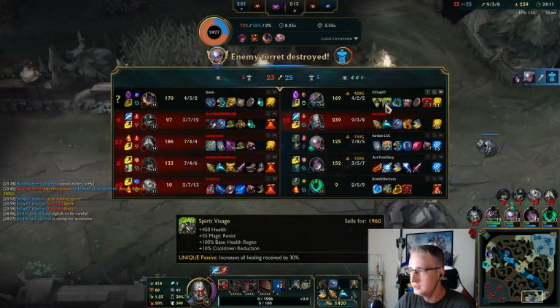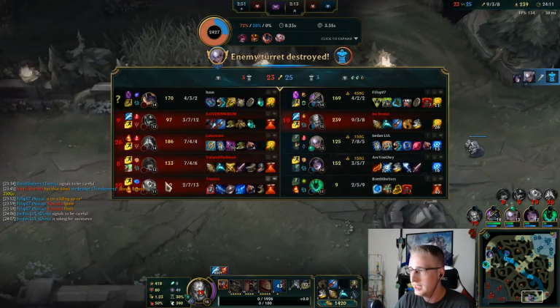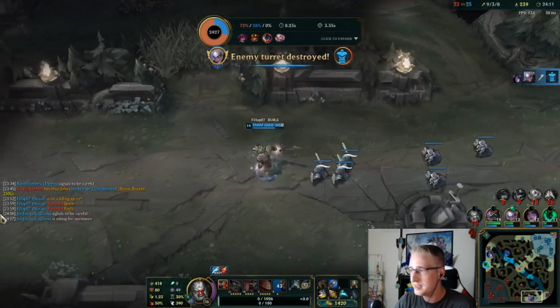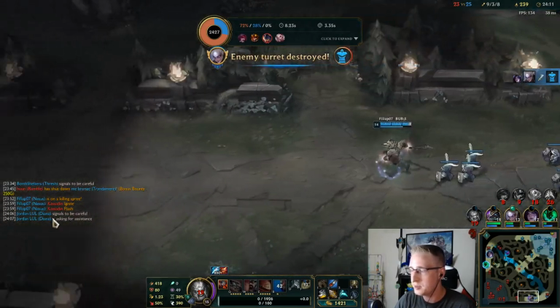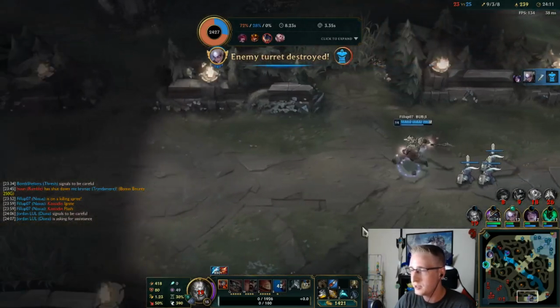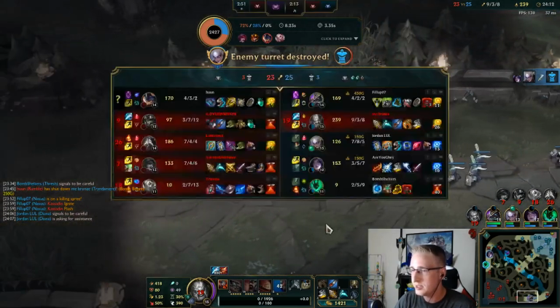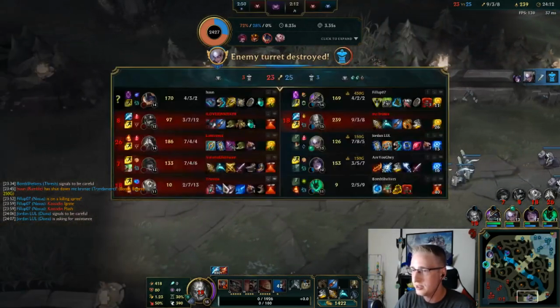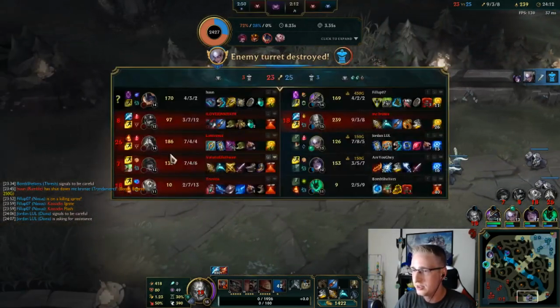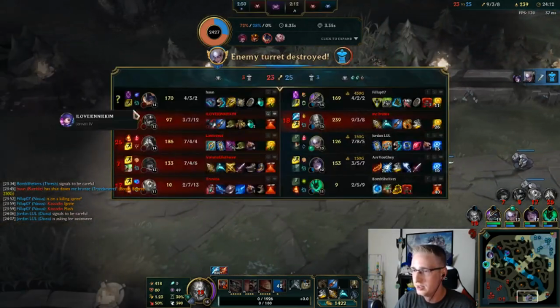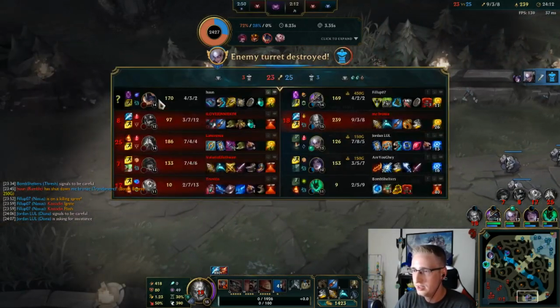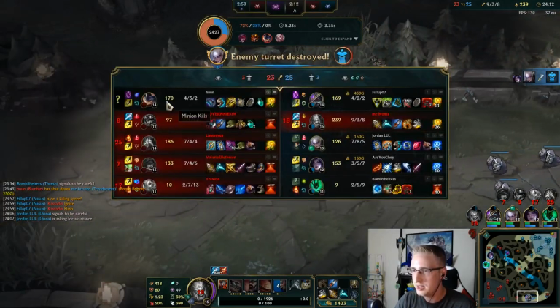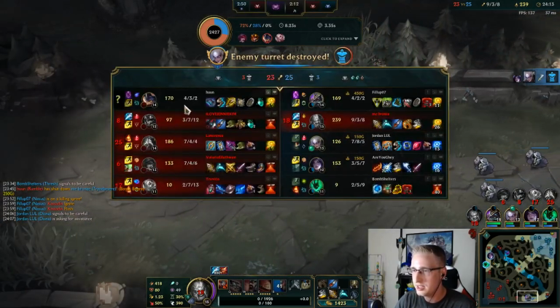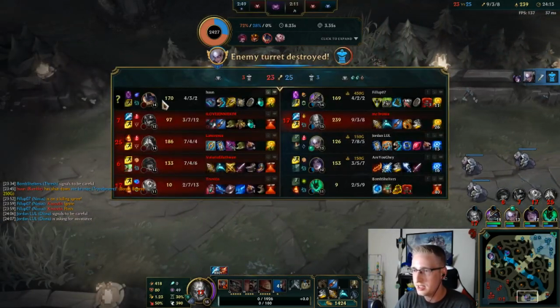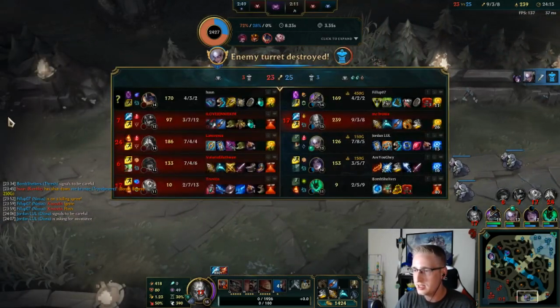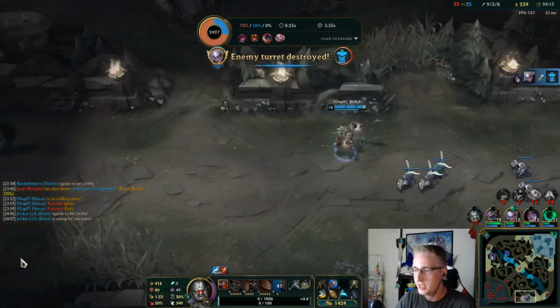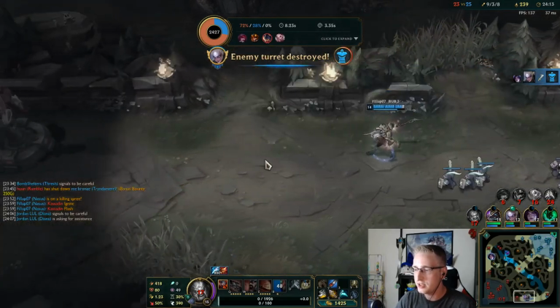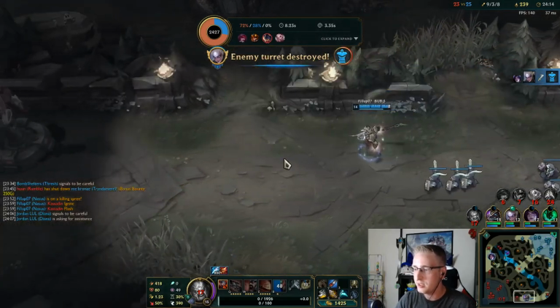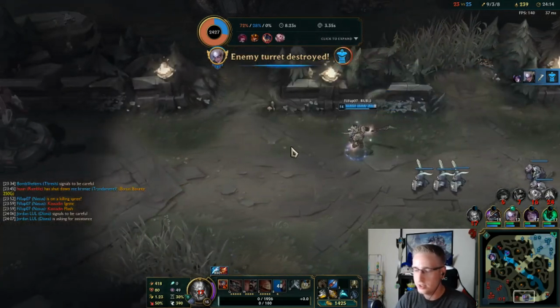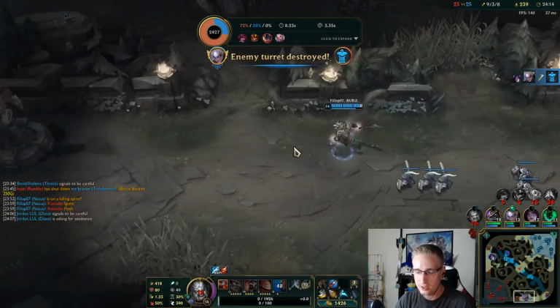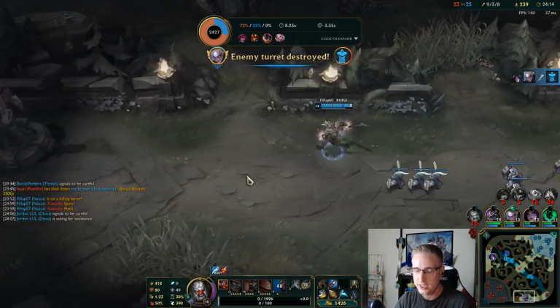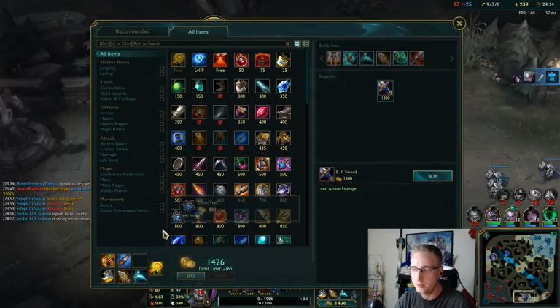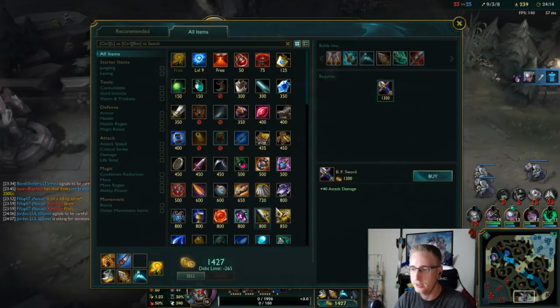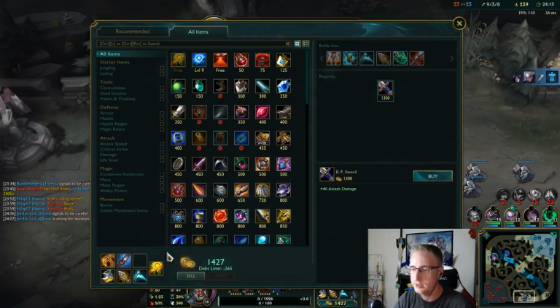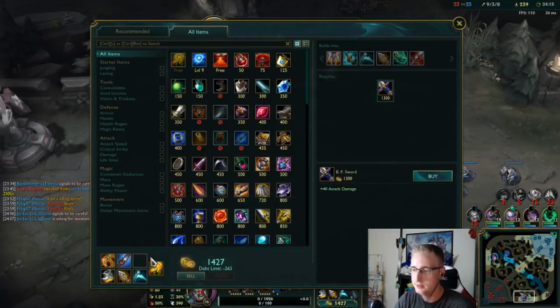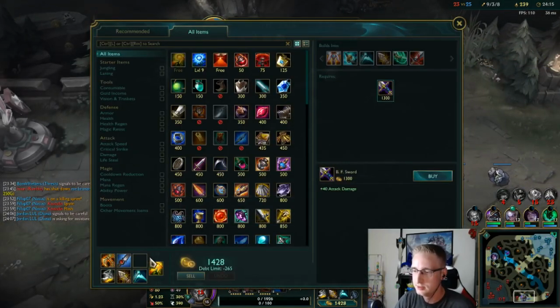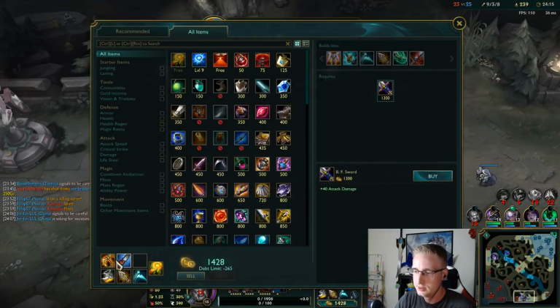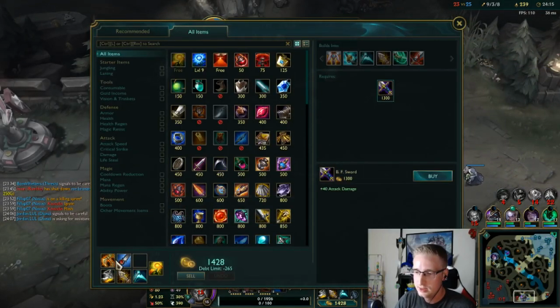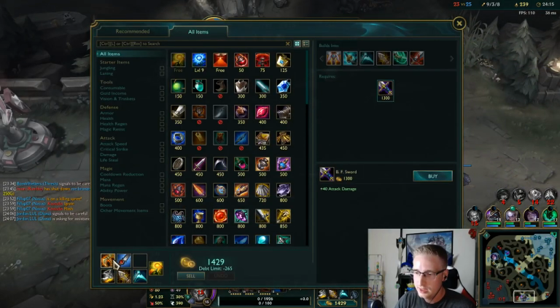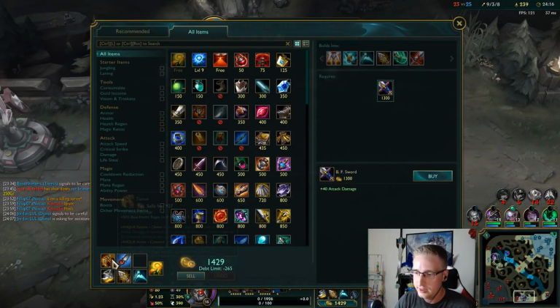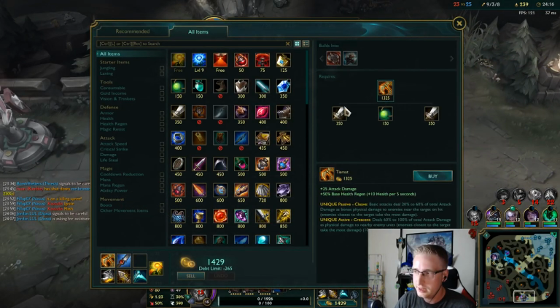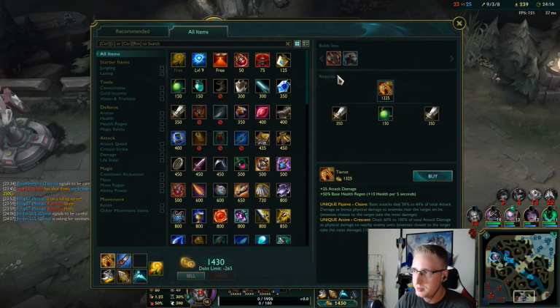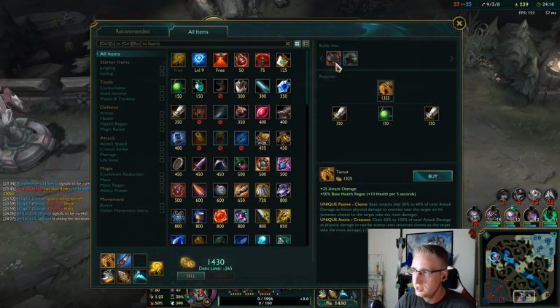He got that Spirit Visage because he is getting some magic damage in the matchup early. I like what I'm seeing.